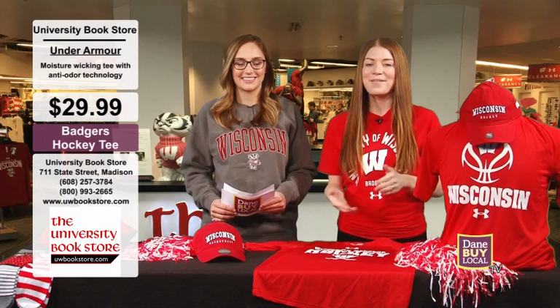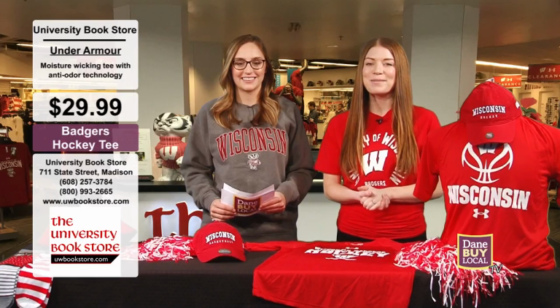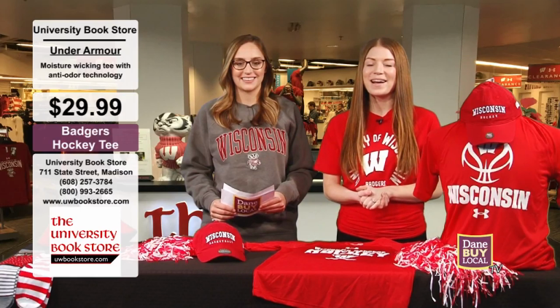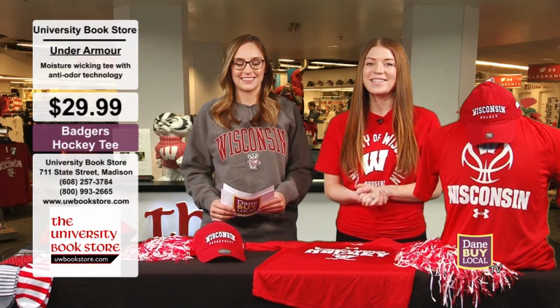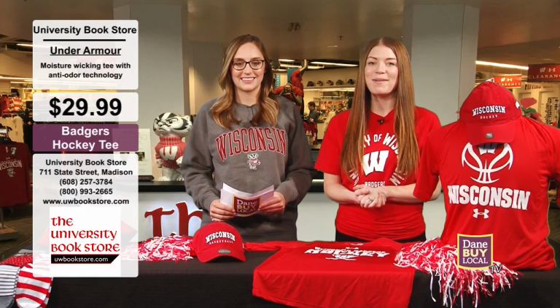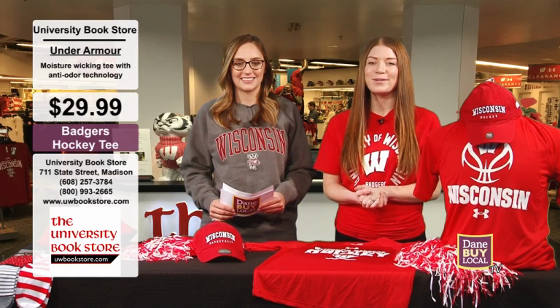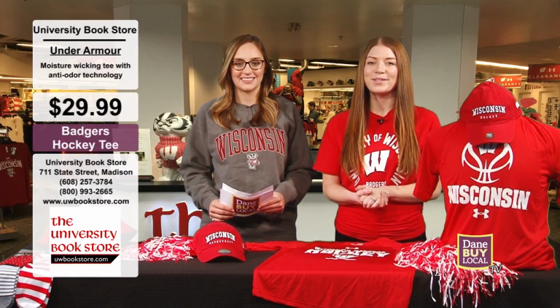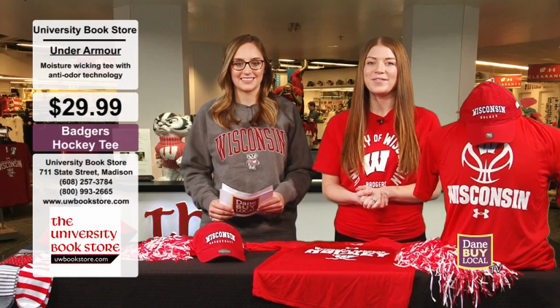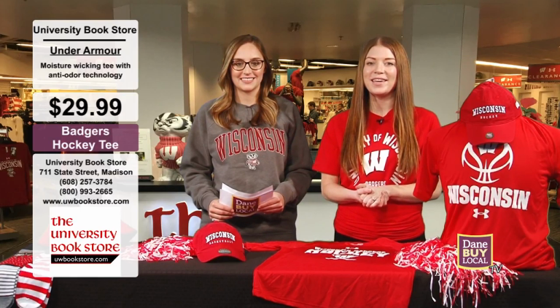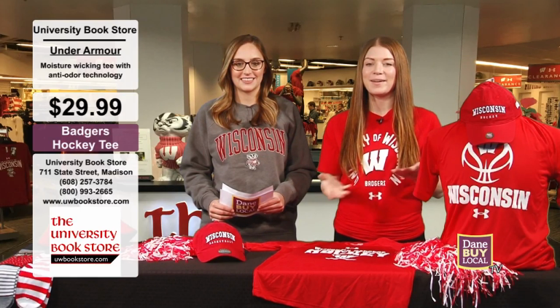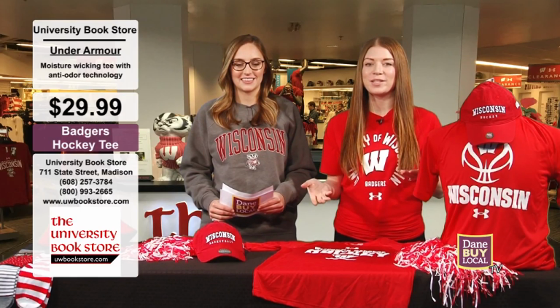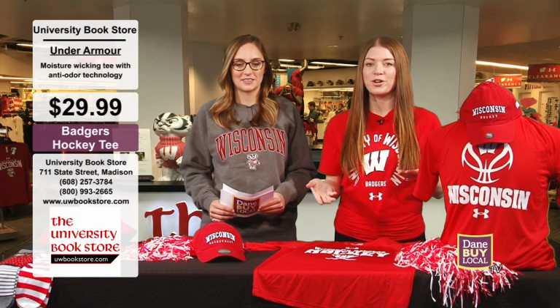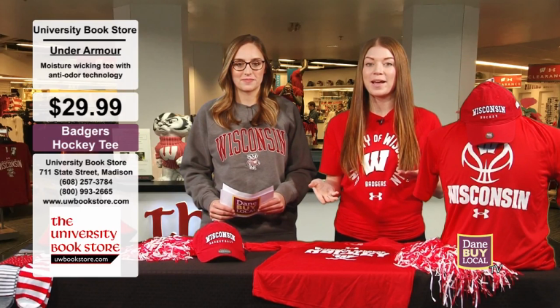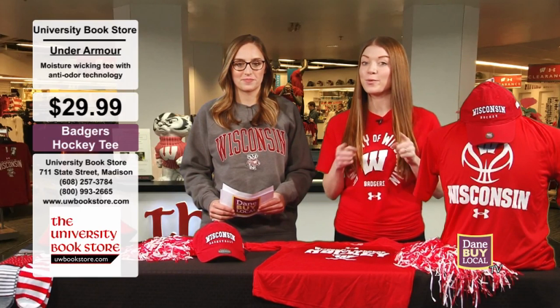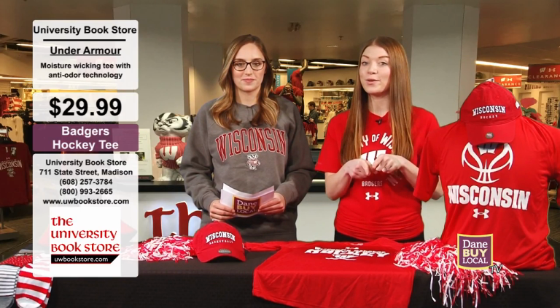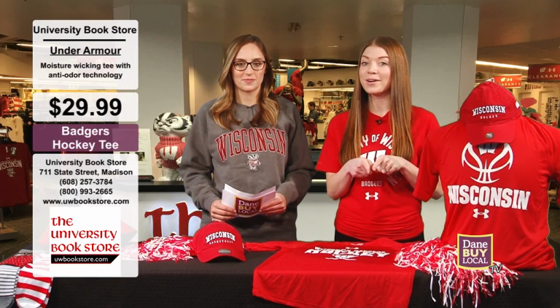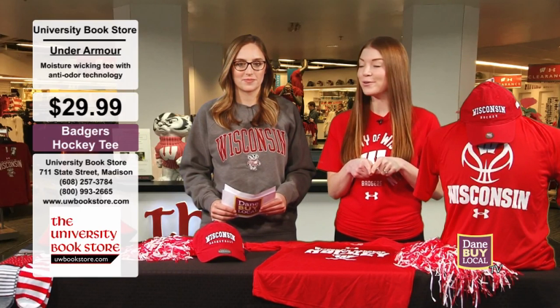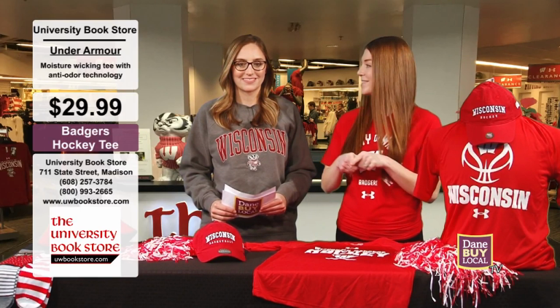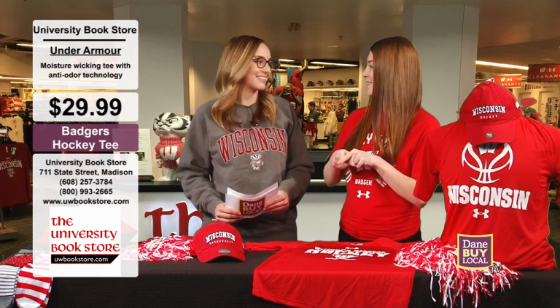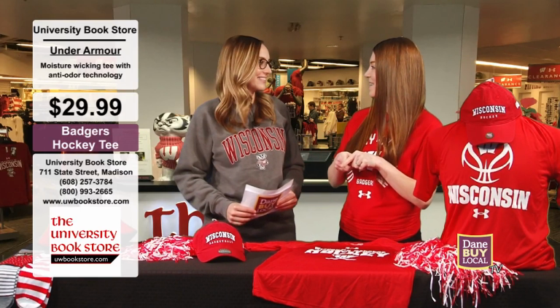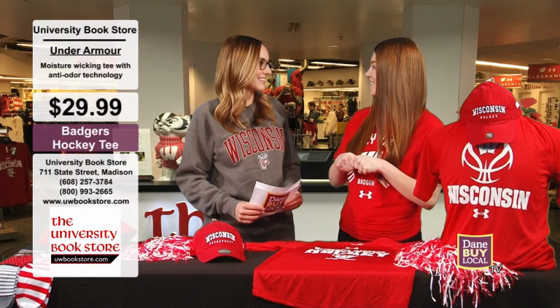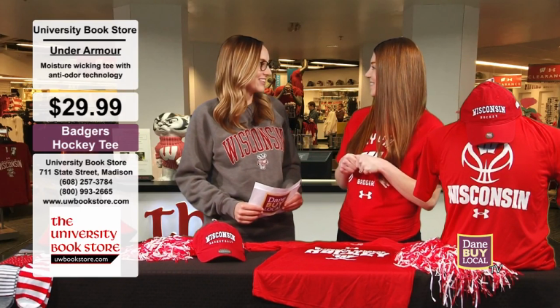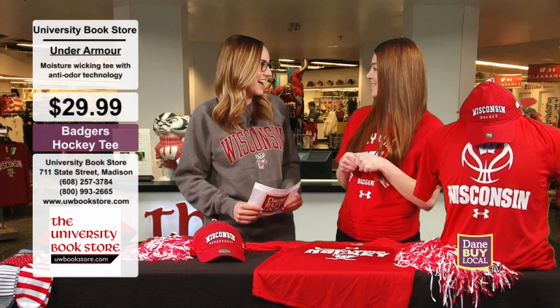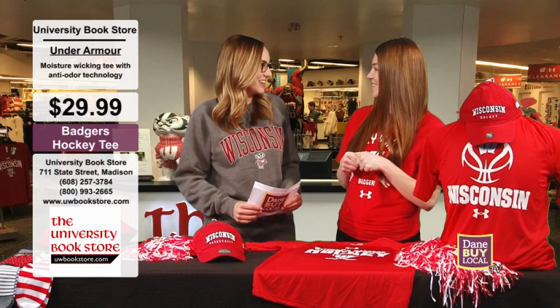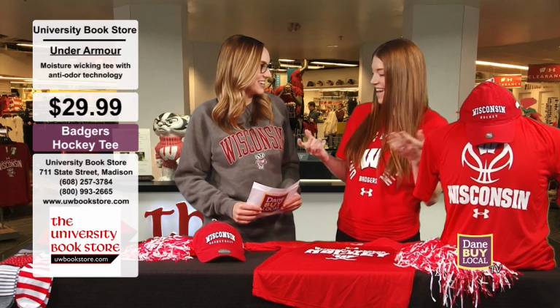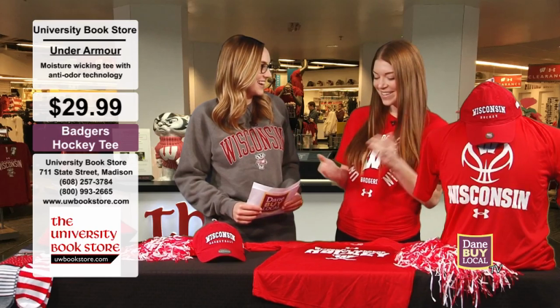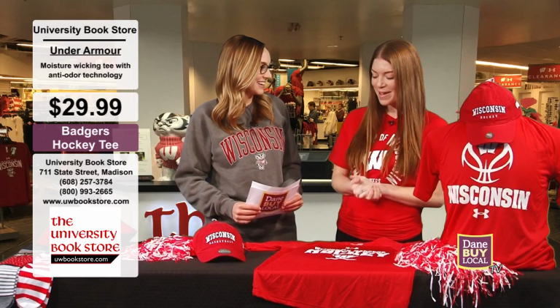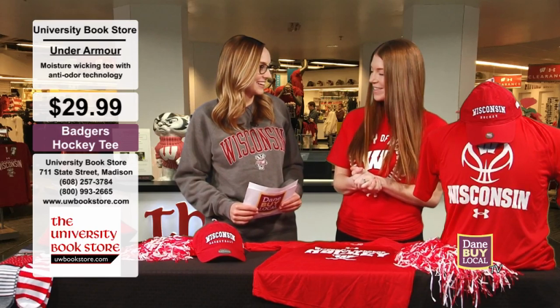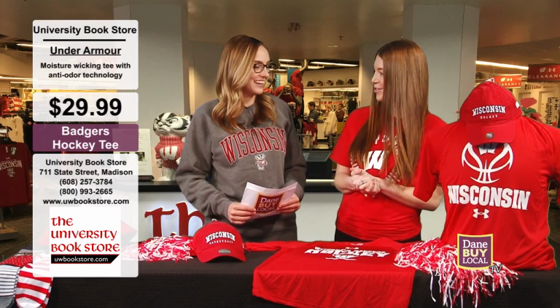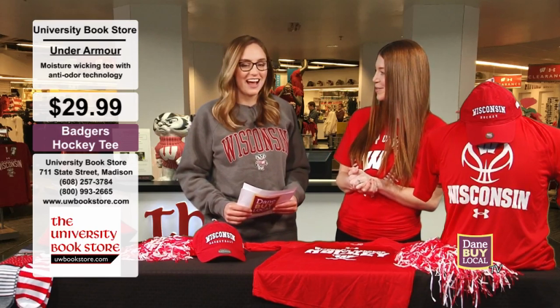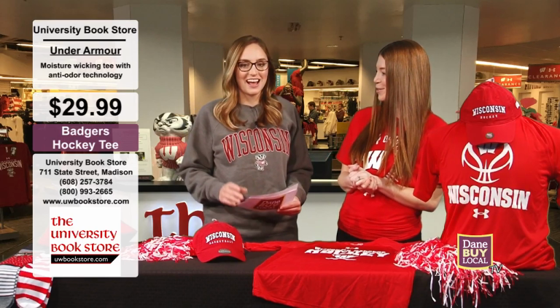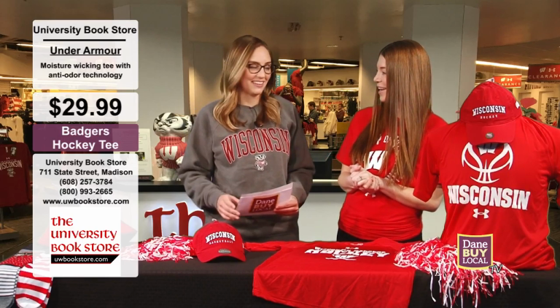Hi, welcome back to Dane by Local TV. I'm Jessa Jeremiah here with your host, Ellen Barrett. Great to have you here, Jessa. I love being on the show. It's so much fun.